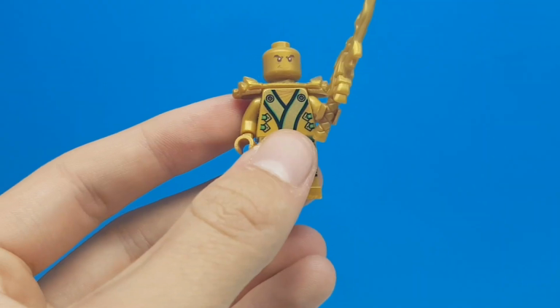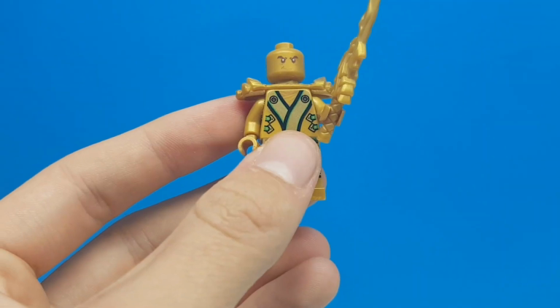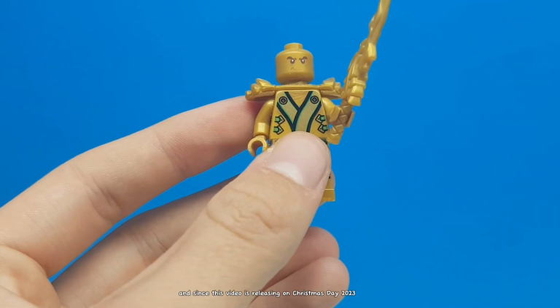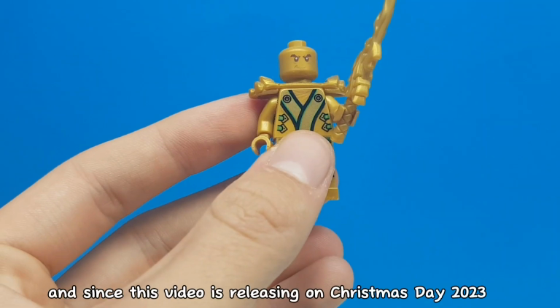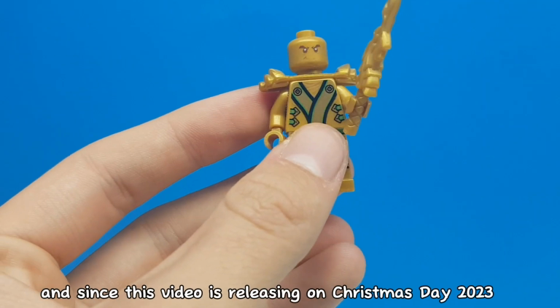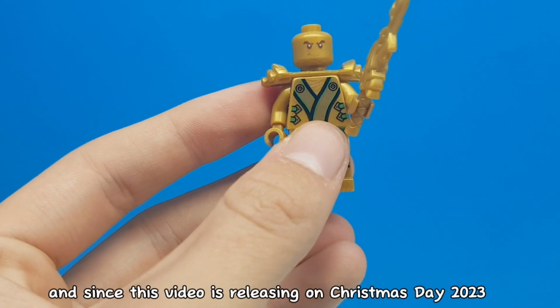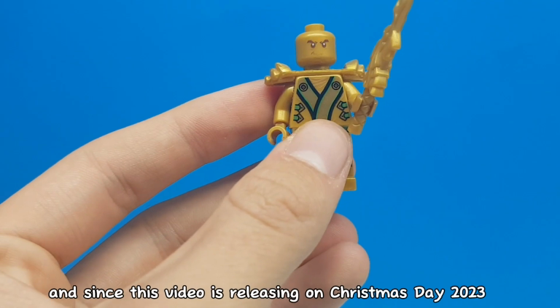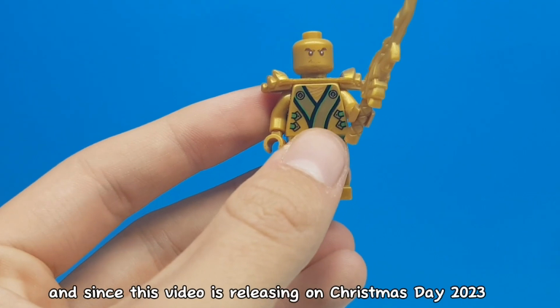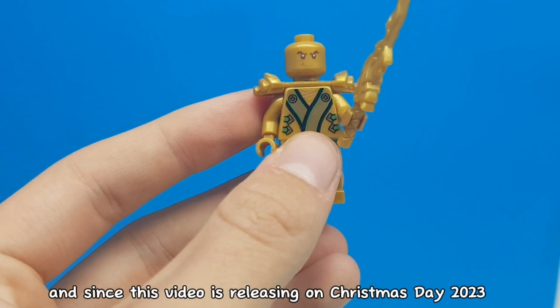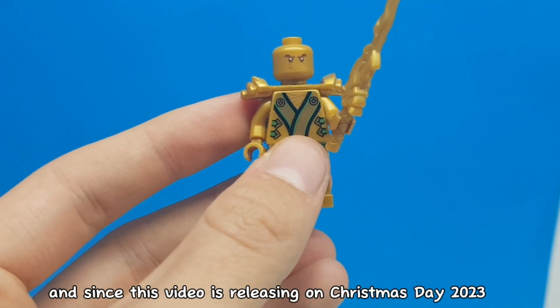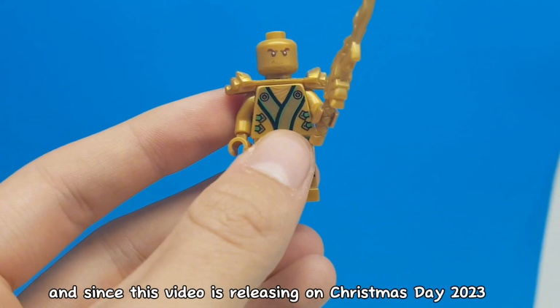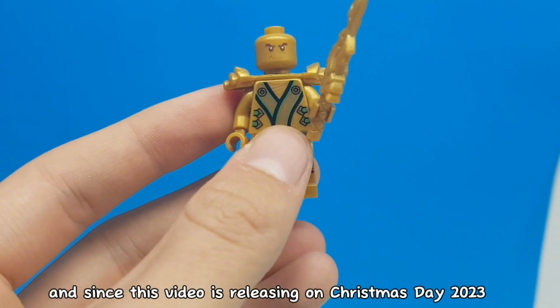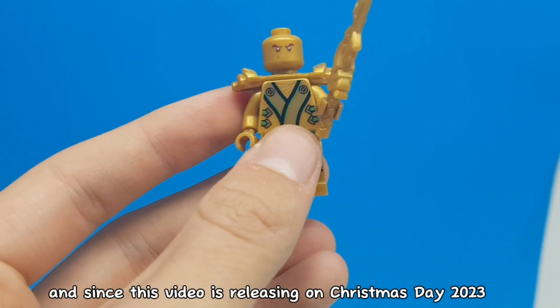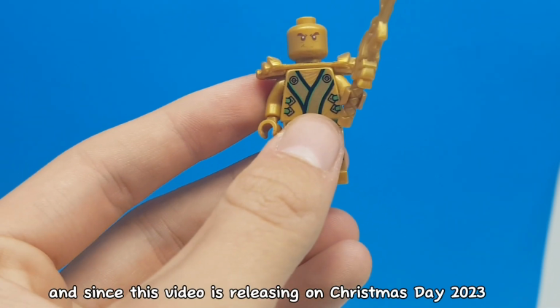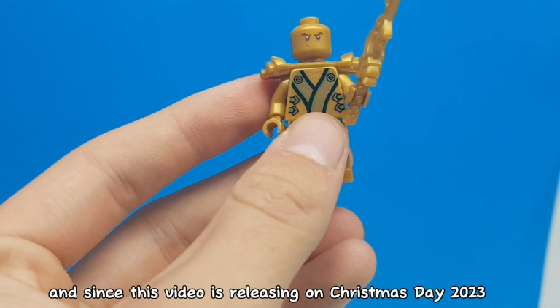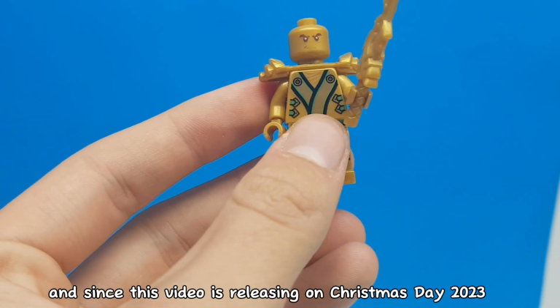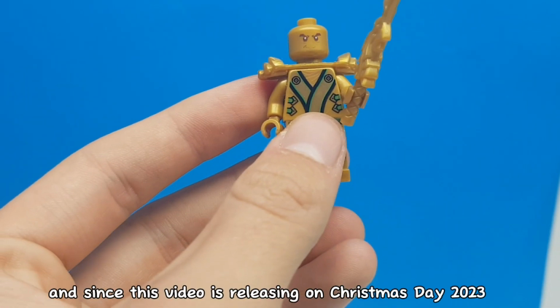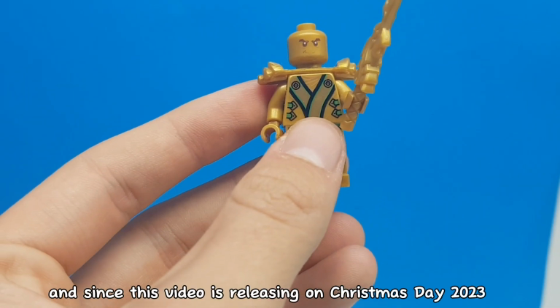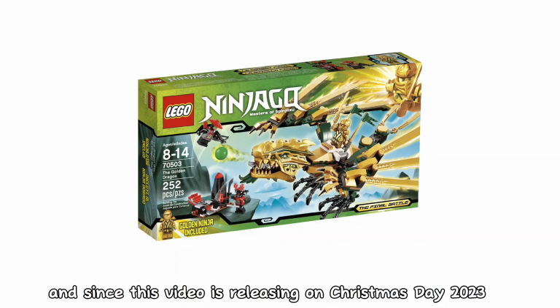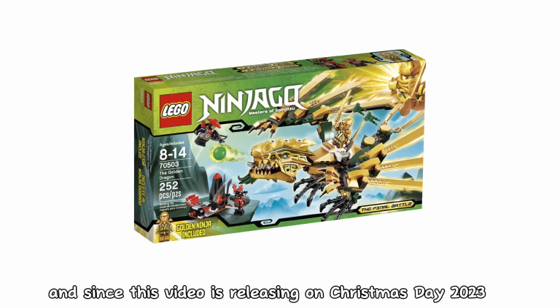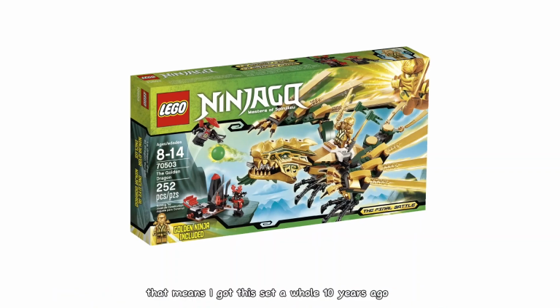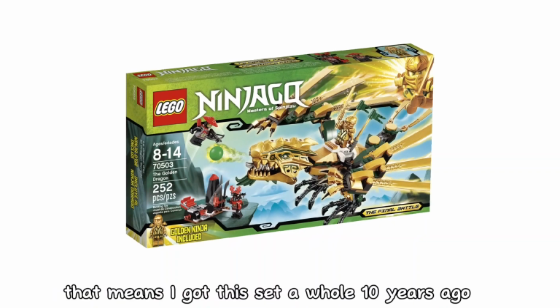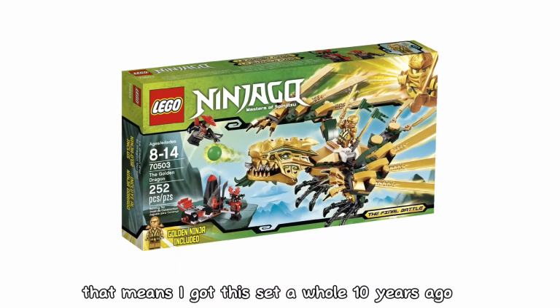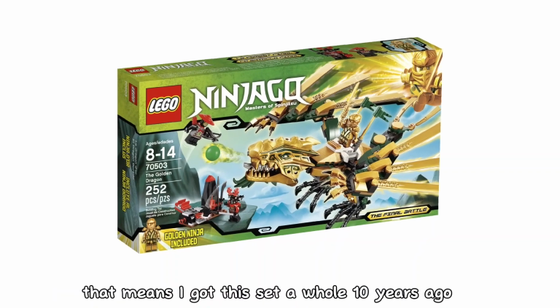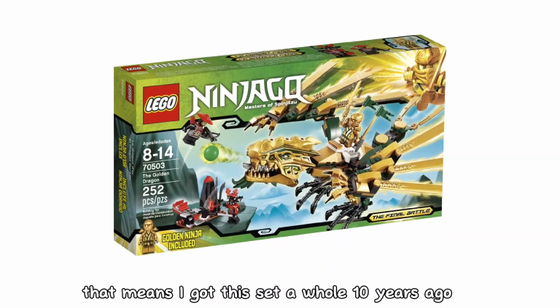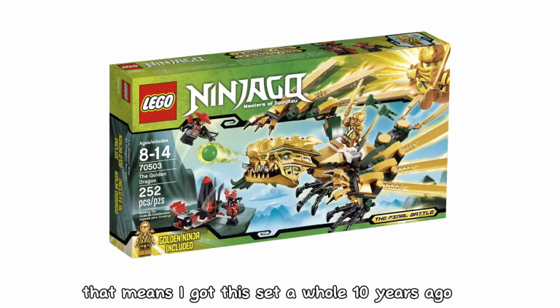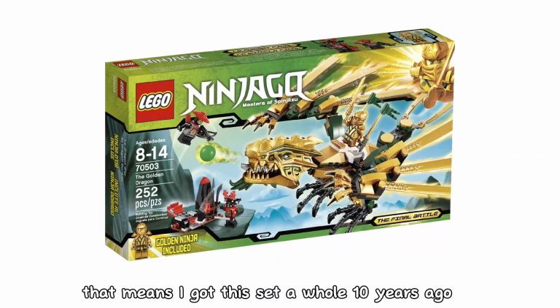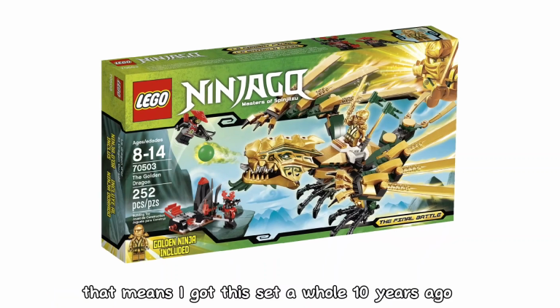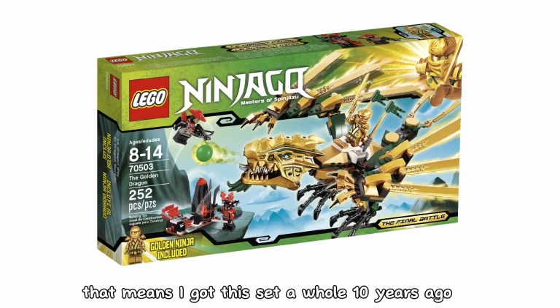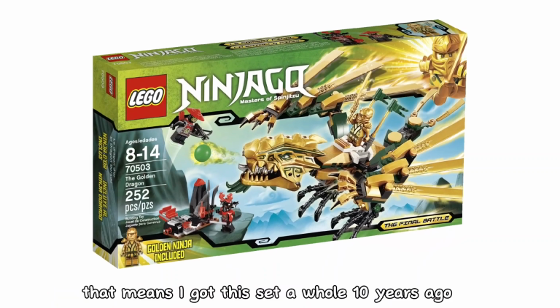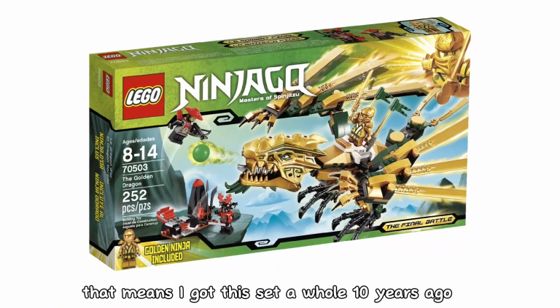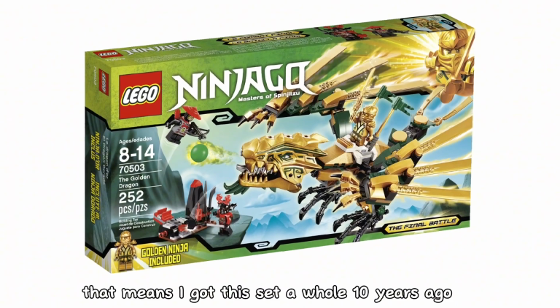And since this video is releasing on Christmas Day 2023, that means I got this set a whole 10 years ago.